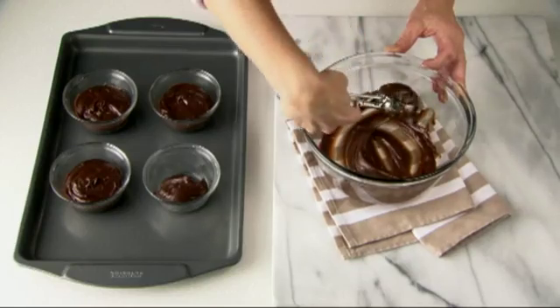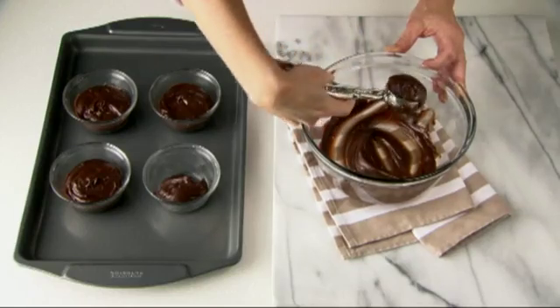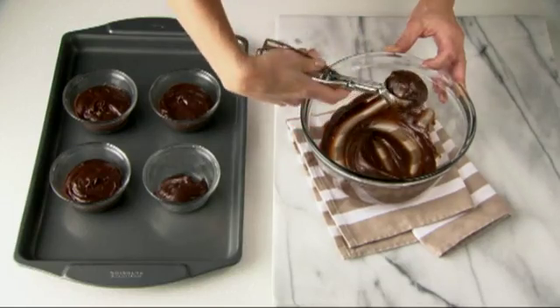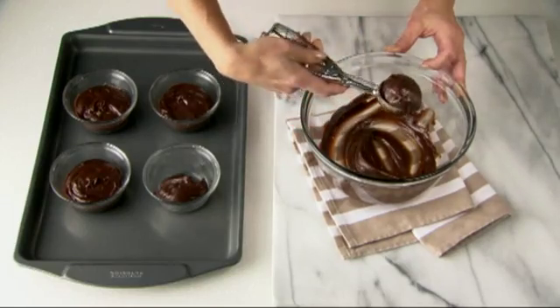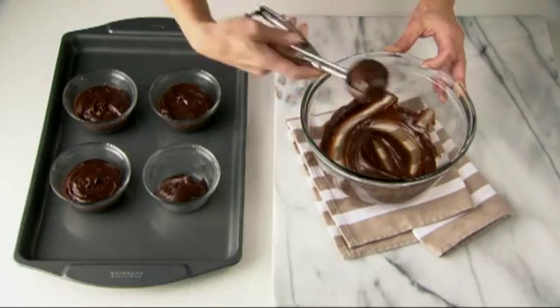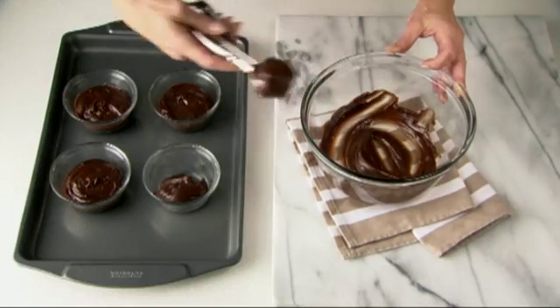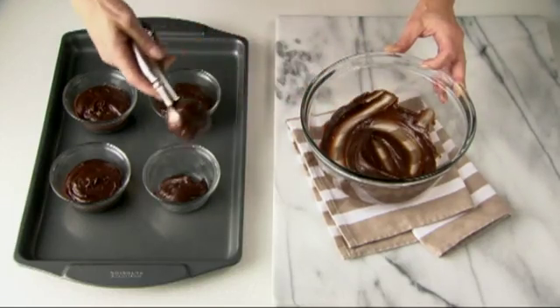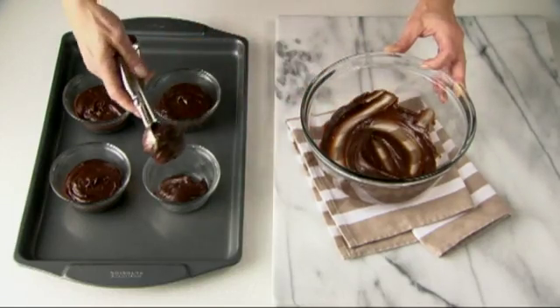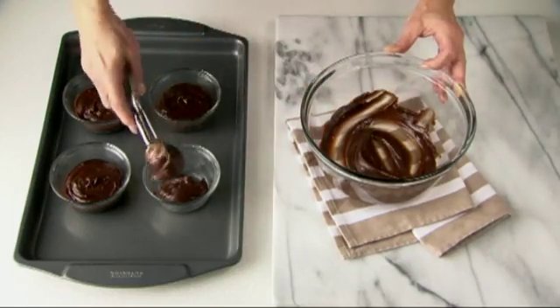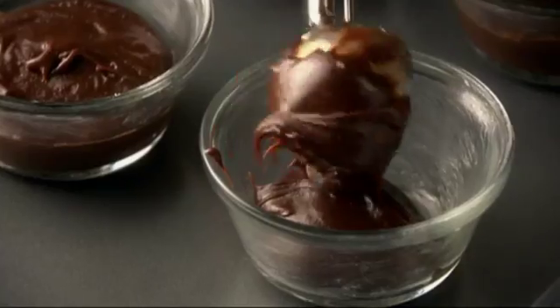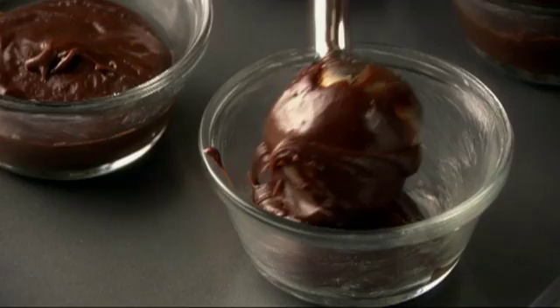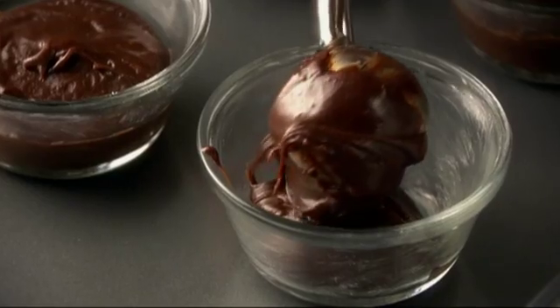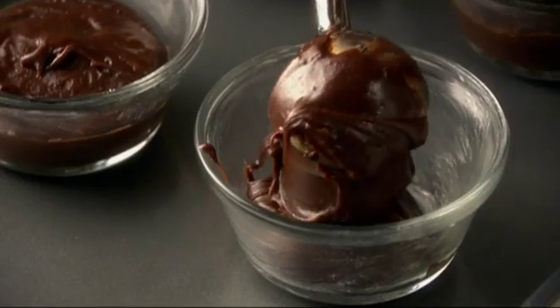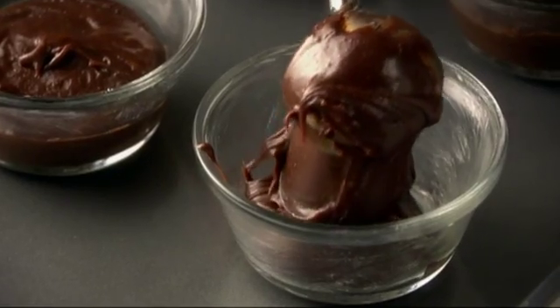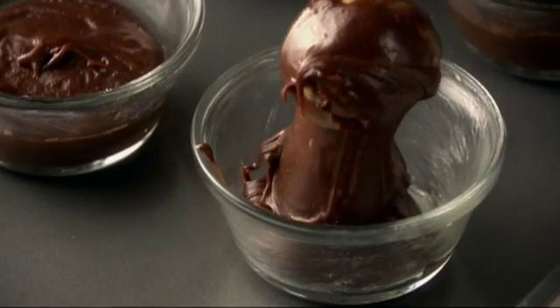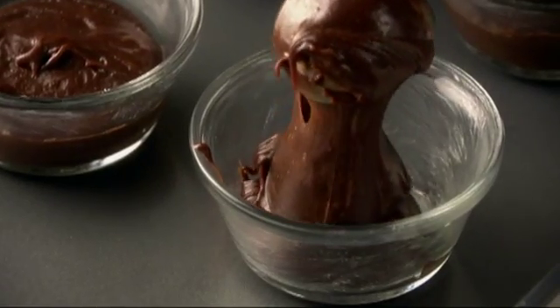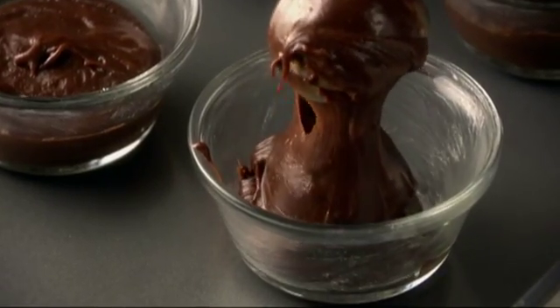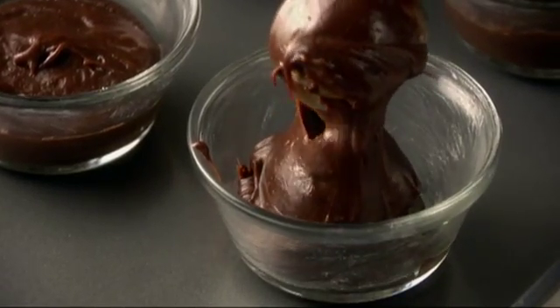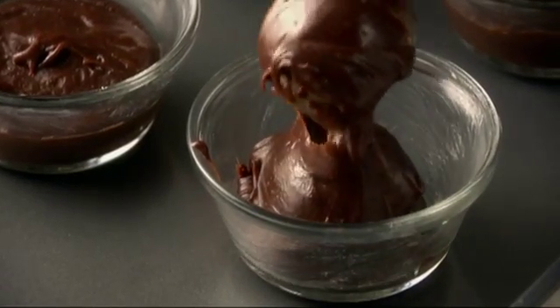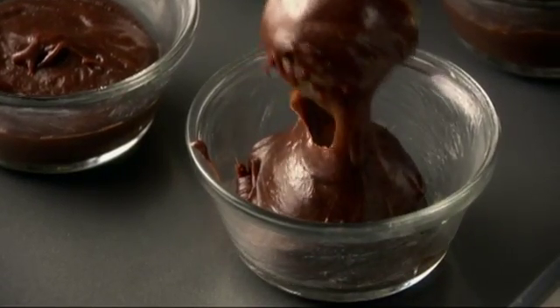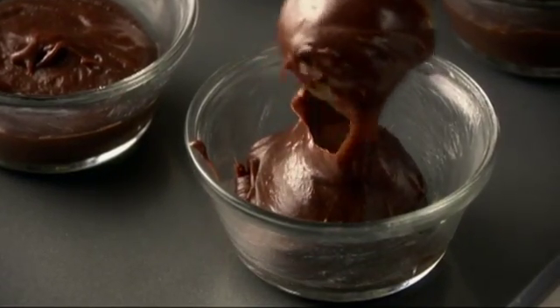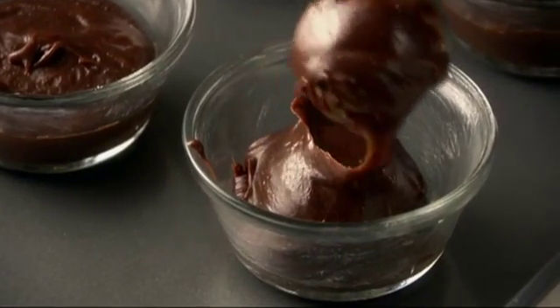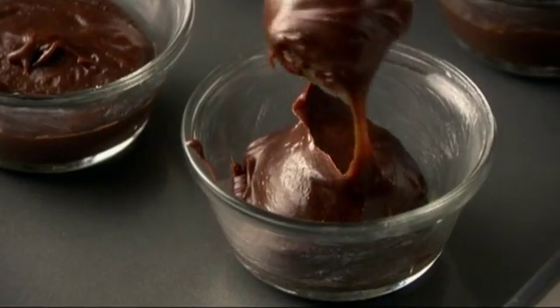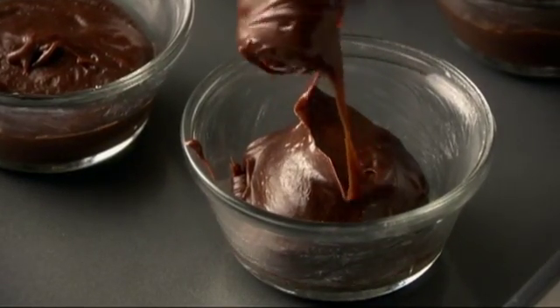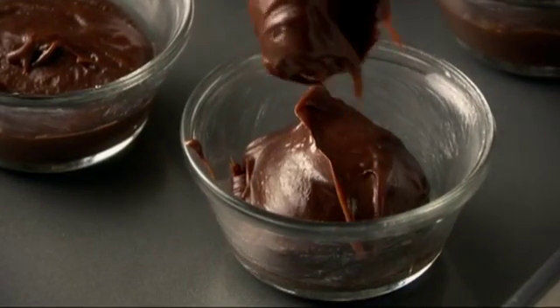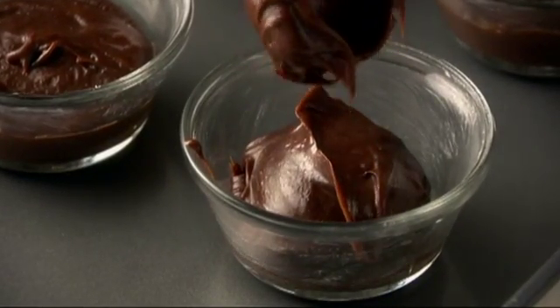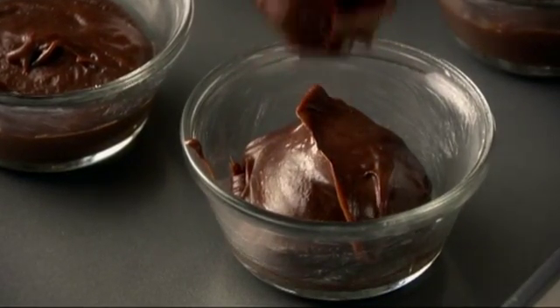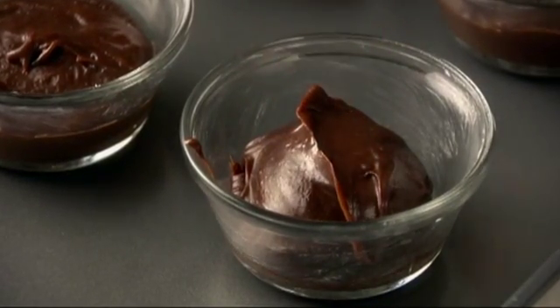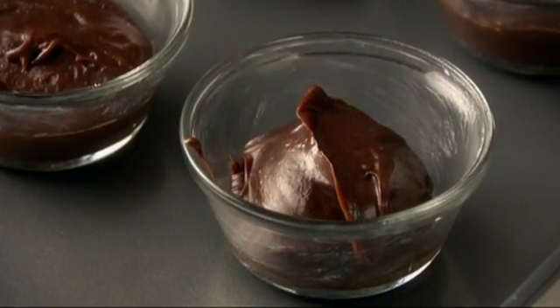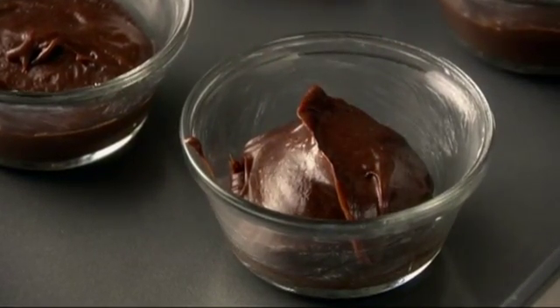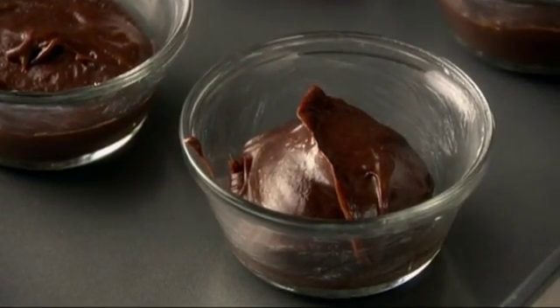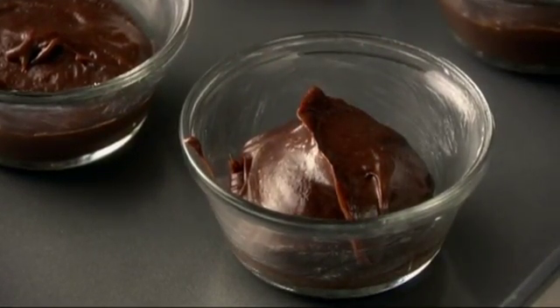You can prepare these cups up to a day ahead. Just cover and refrigerate, but be sure to let them stand at room temperature for an hour before baking.